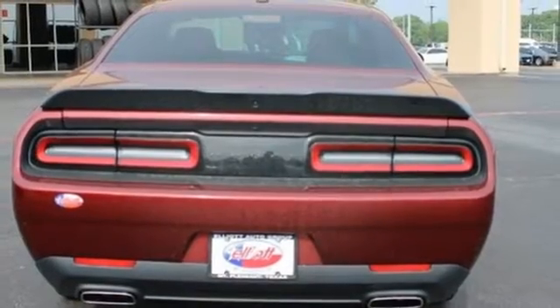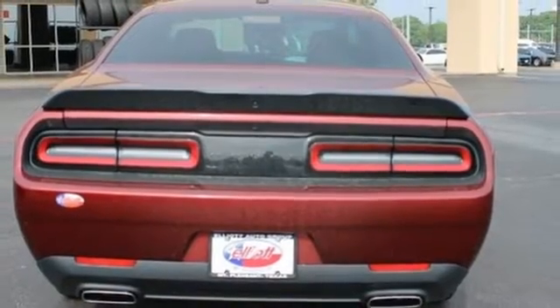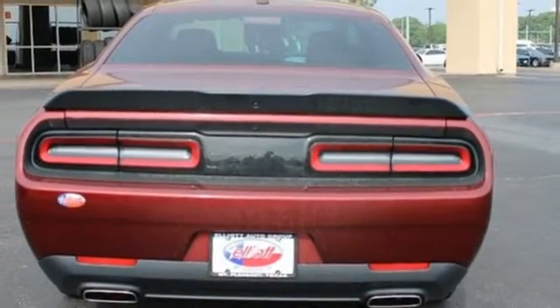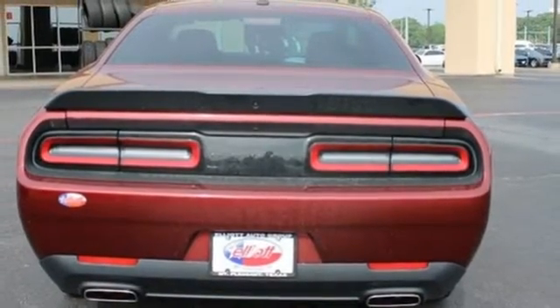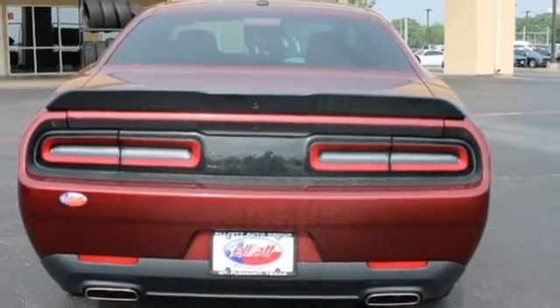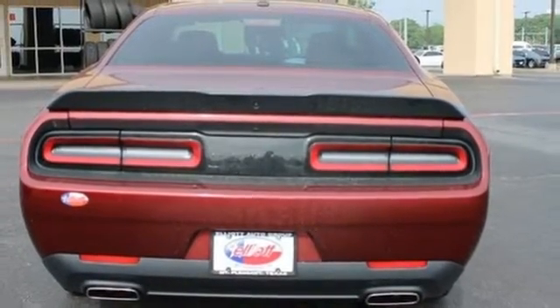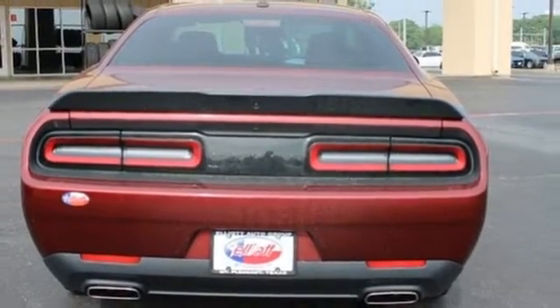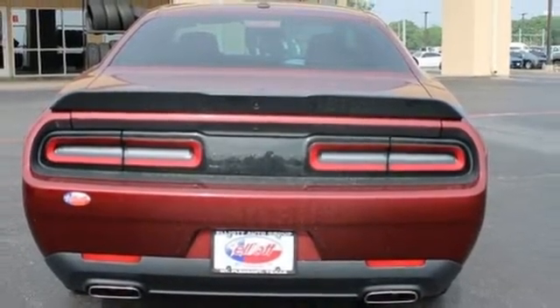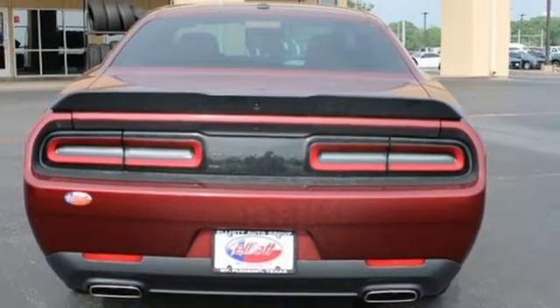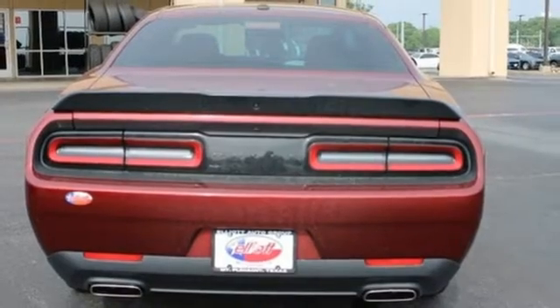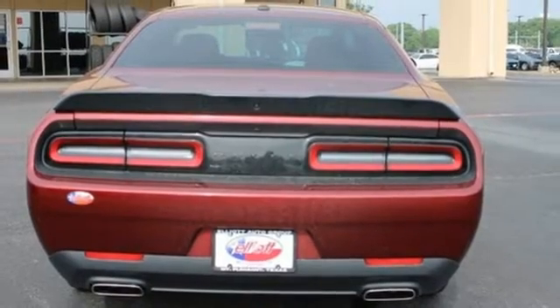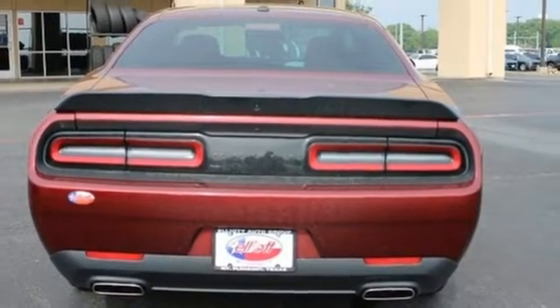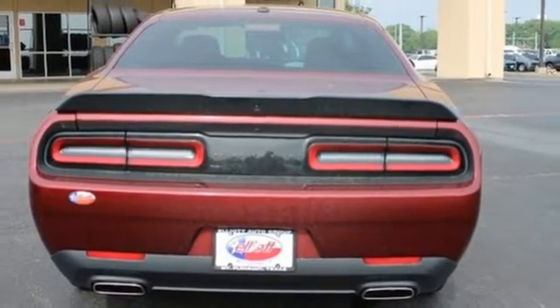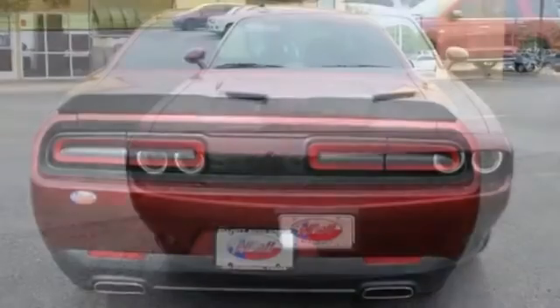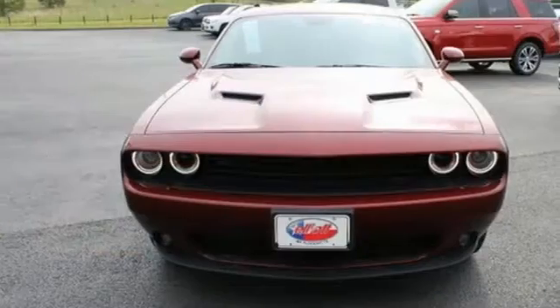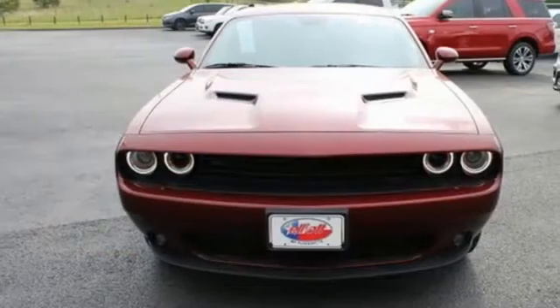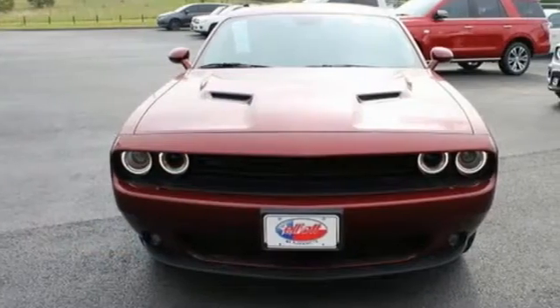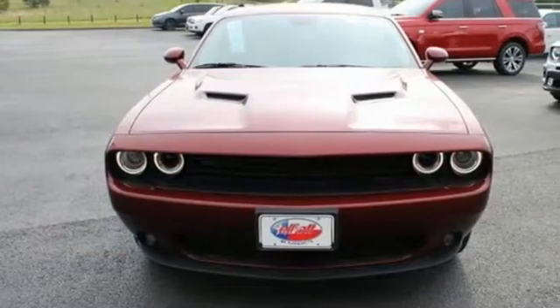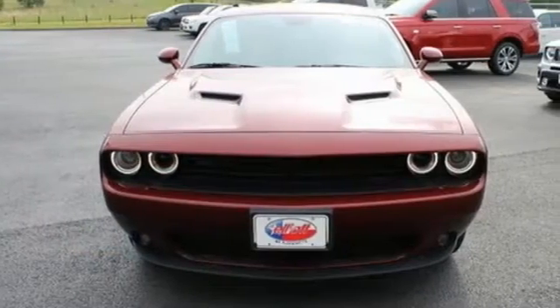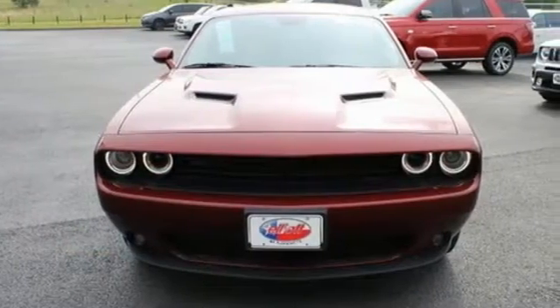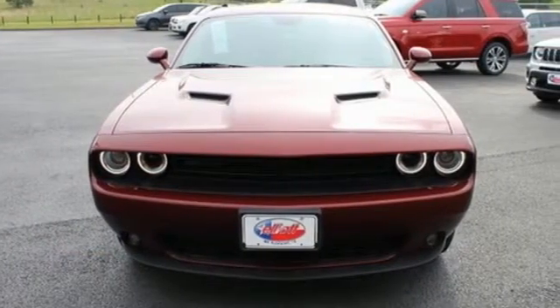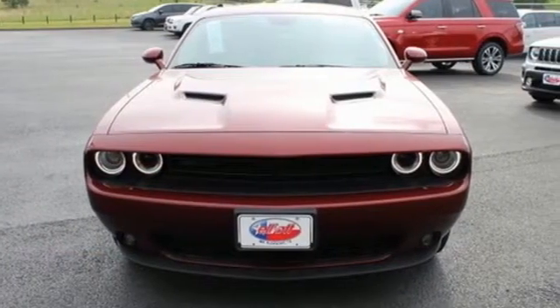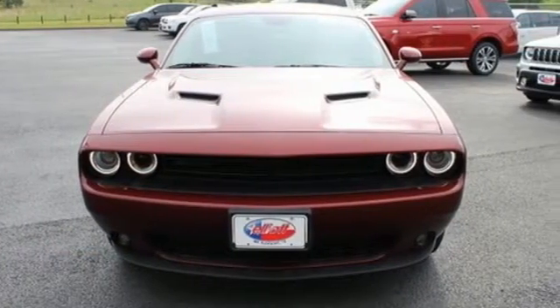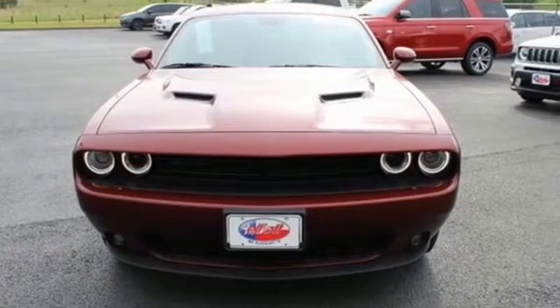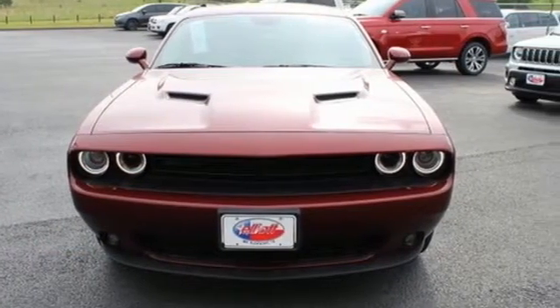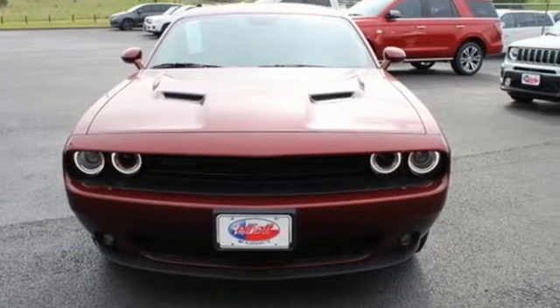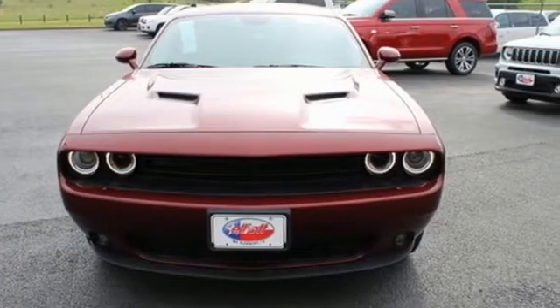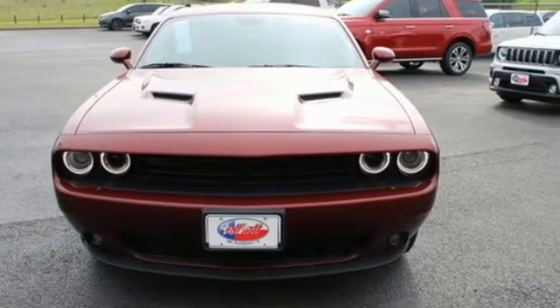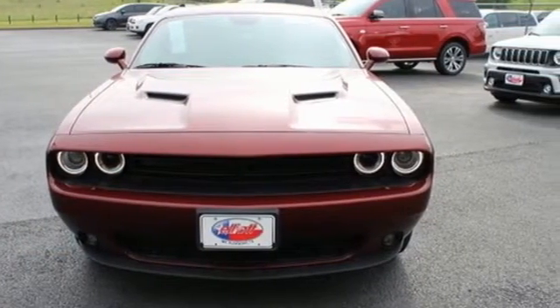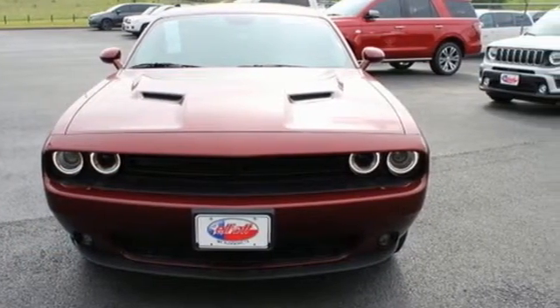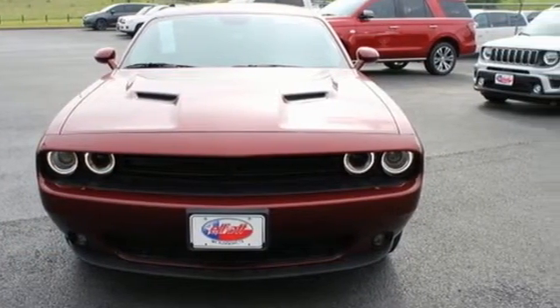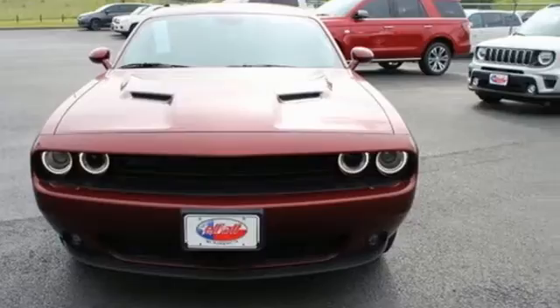Yes, it's a Dodge. Someone is going to drive this fantastic vehicle off the lot. It should be you. Test drive it today.